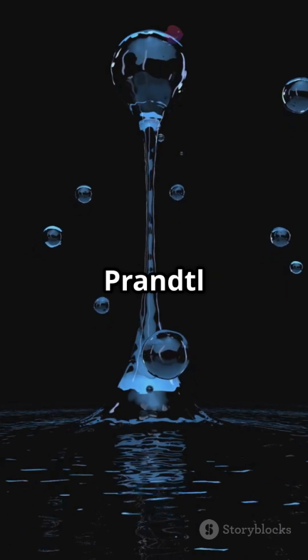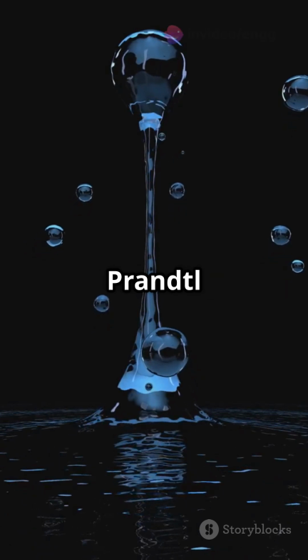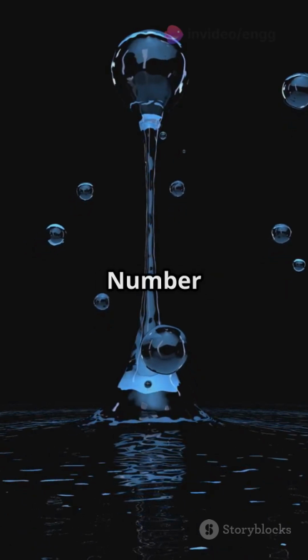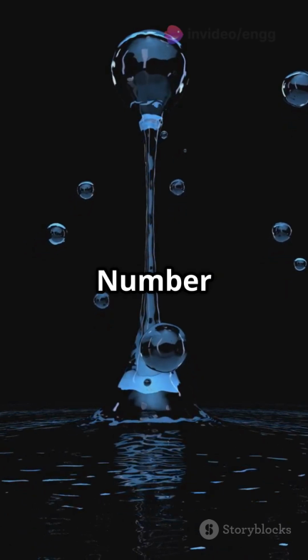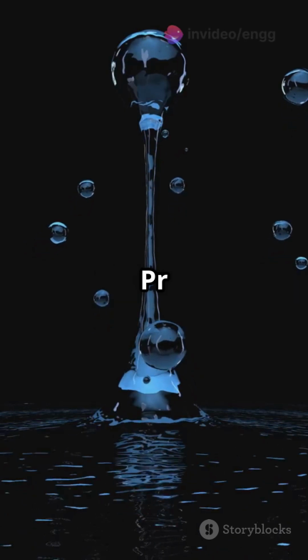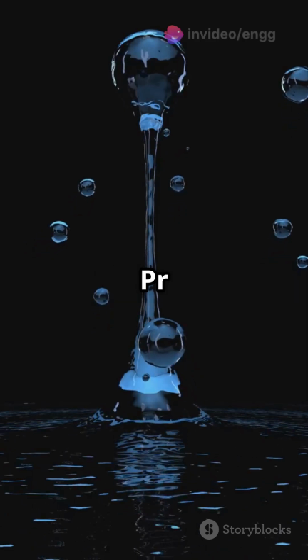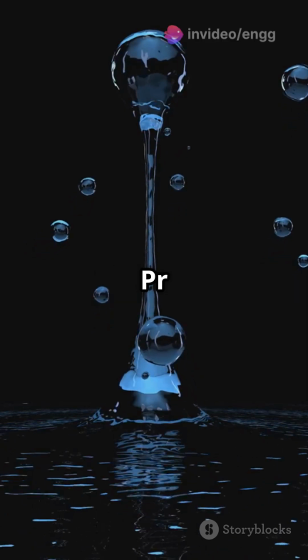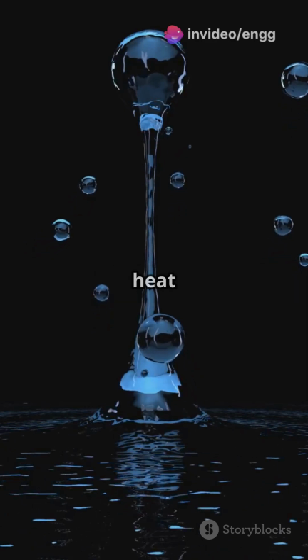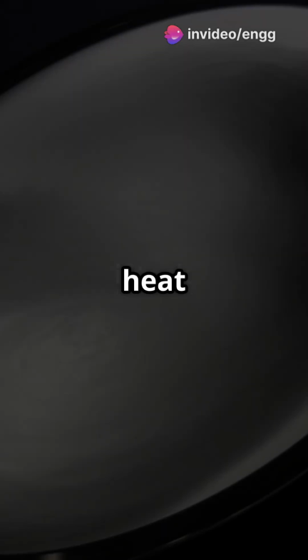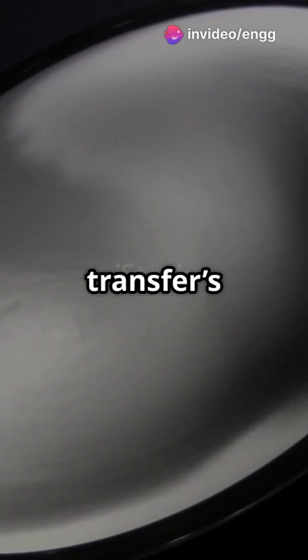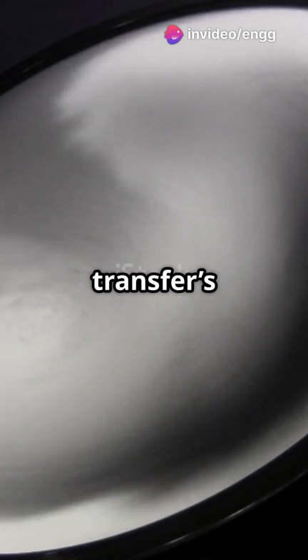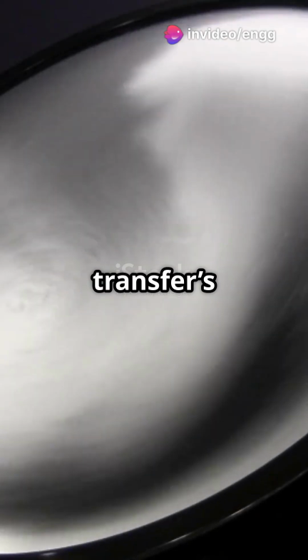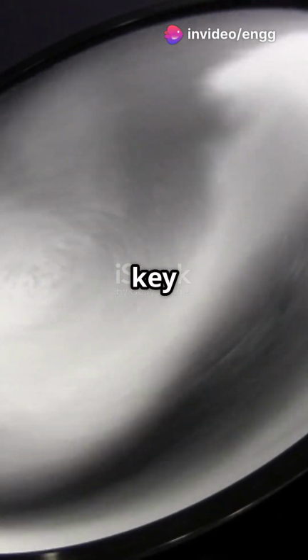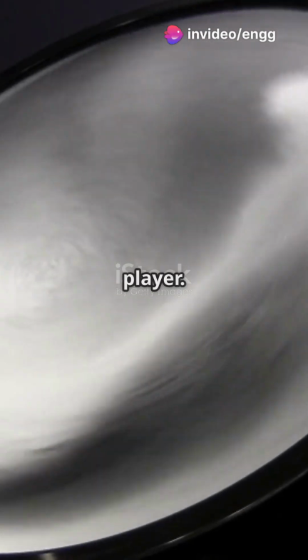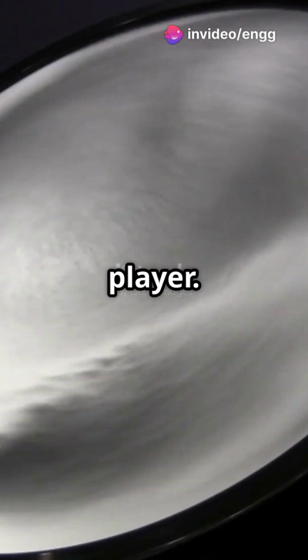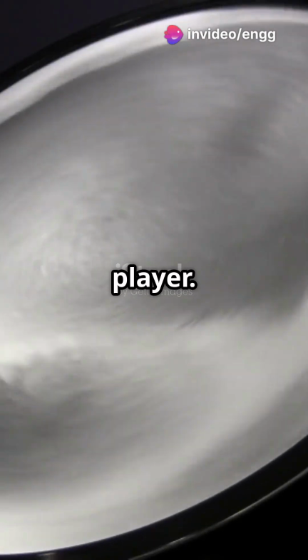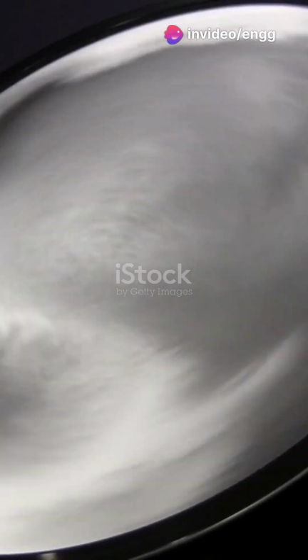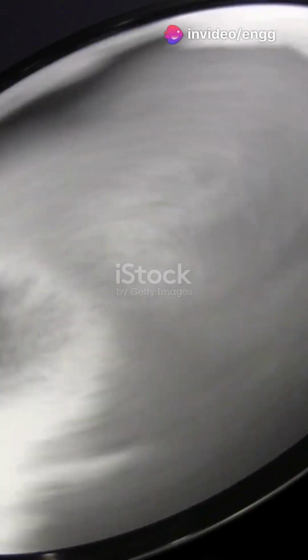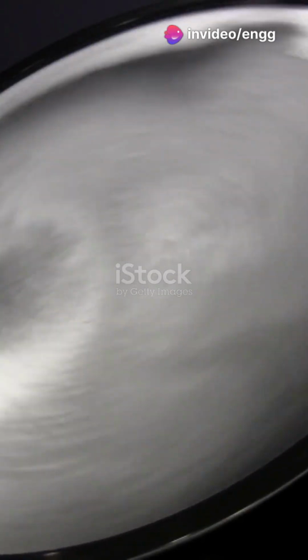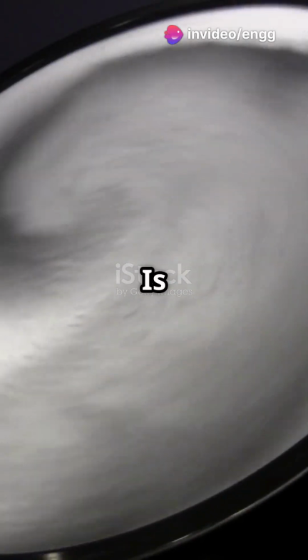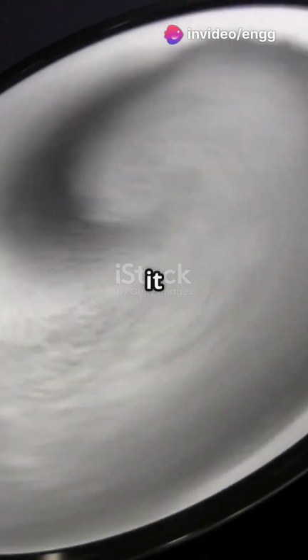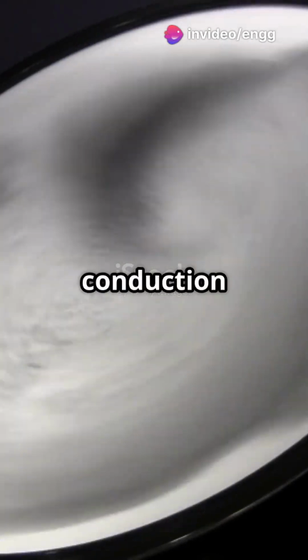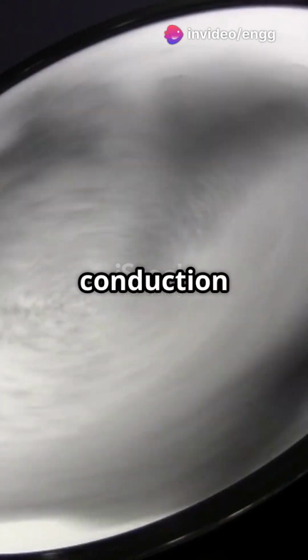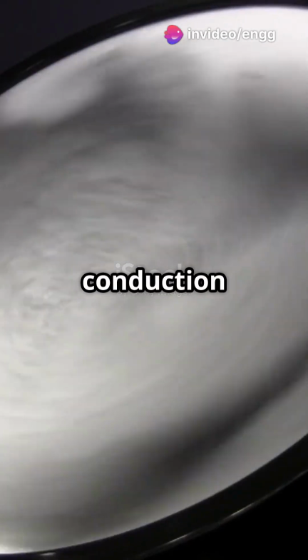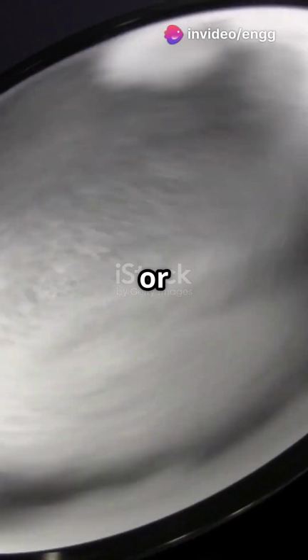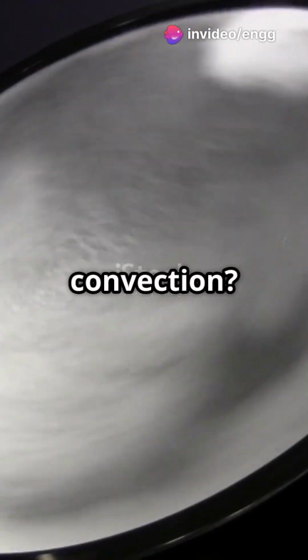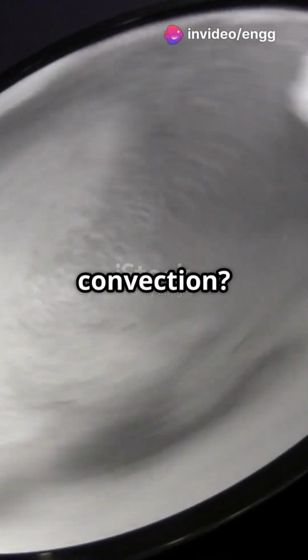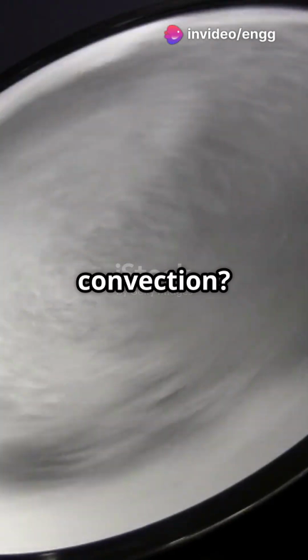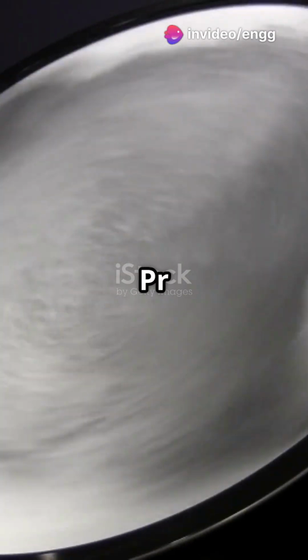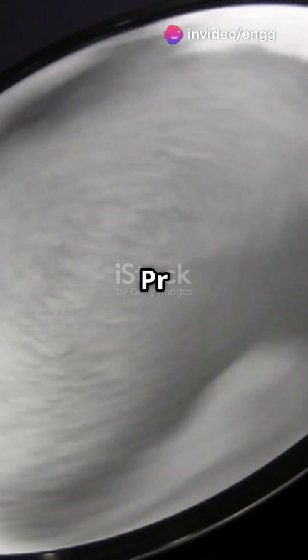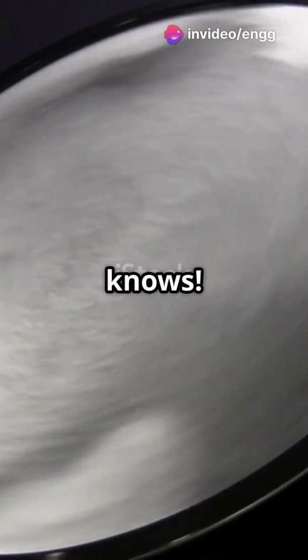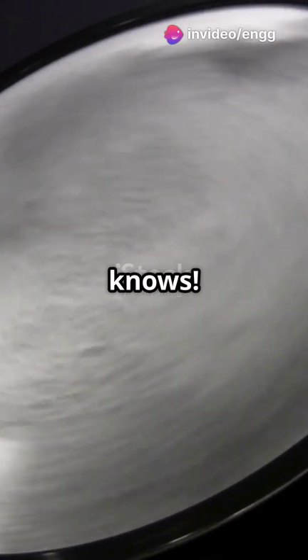Prandtl number, Pr — heat transfer's key player. Is it conduction or convection? Pr knows.